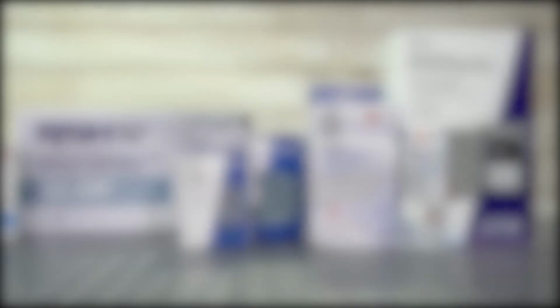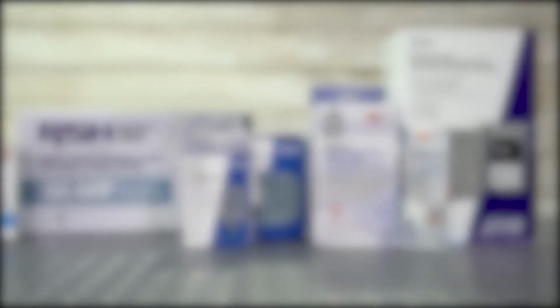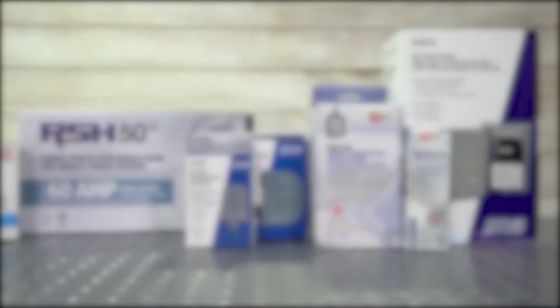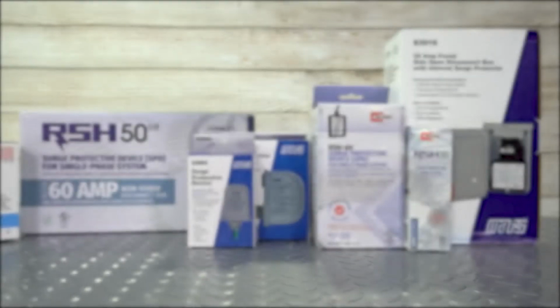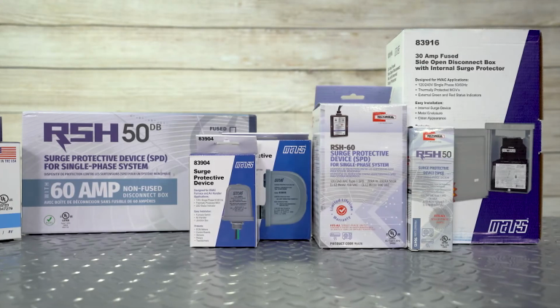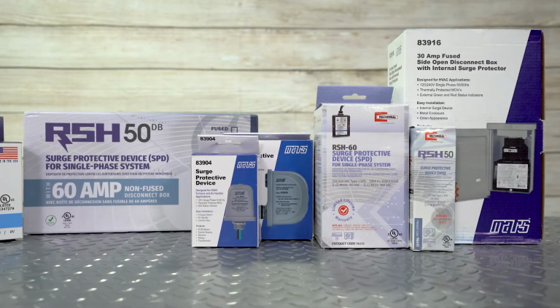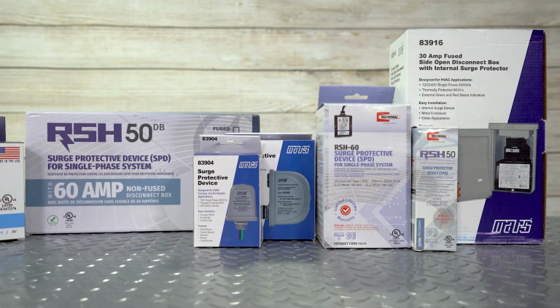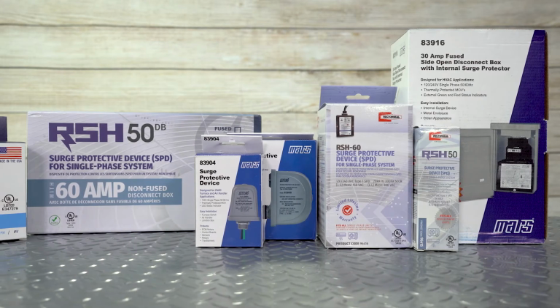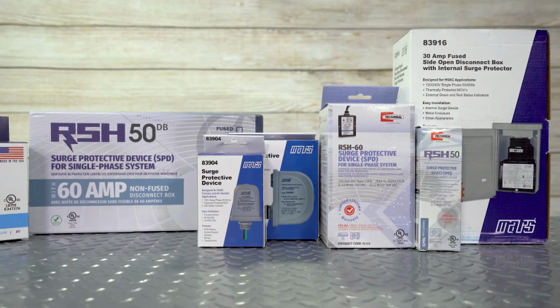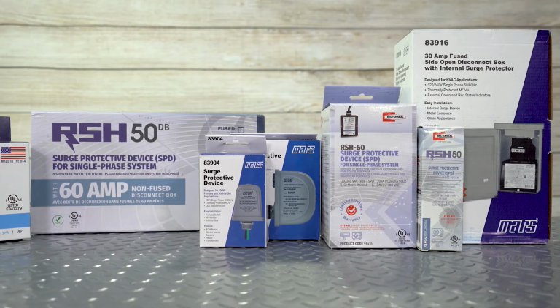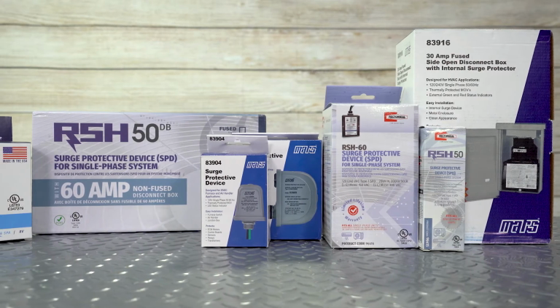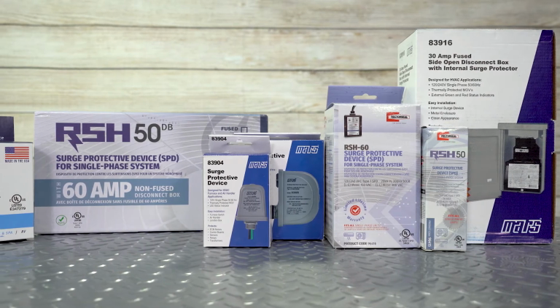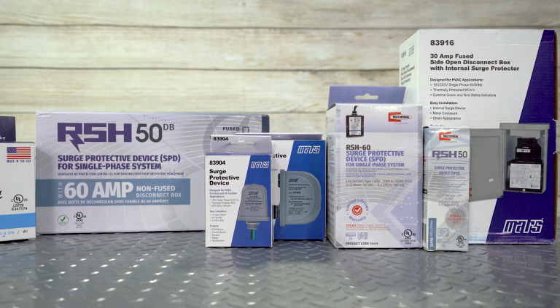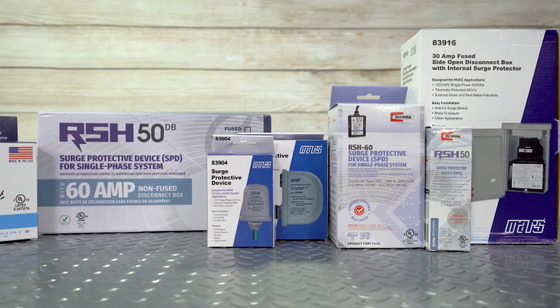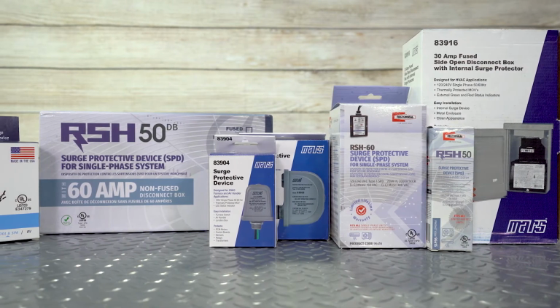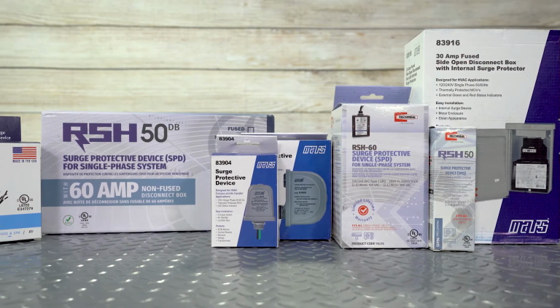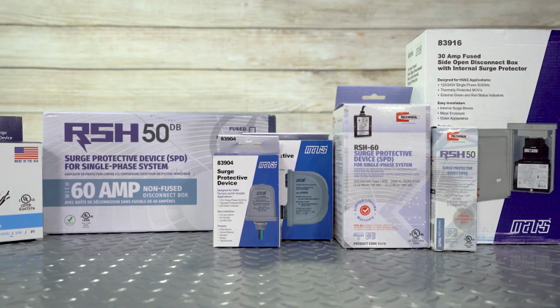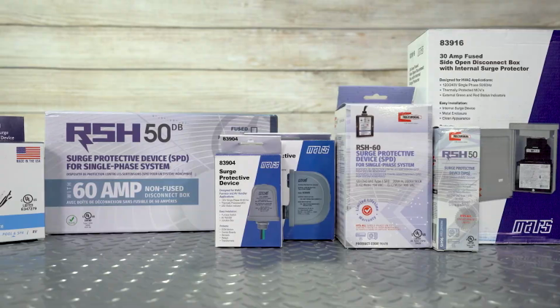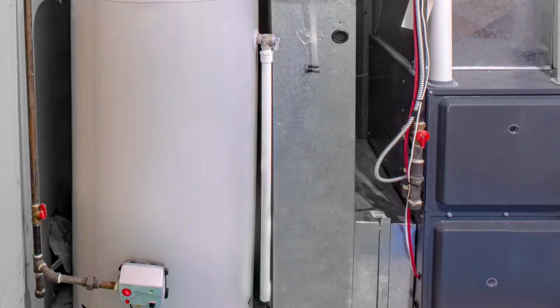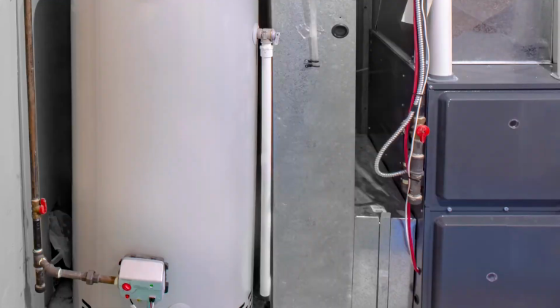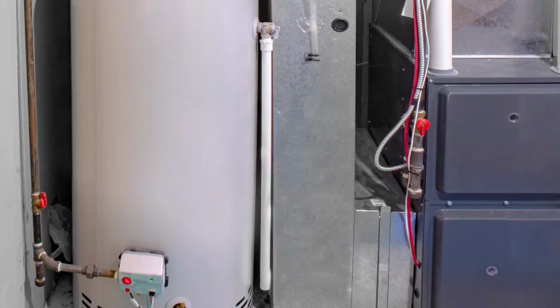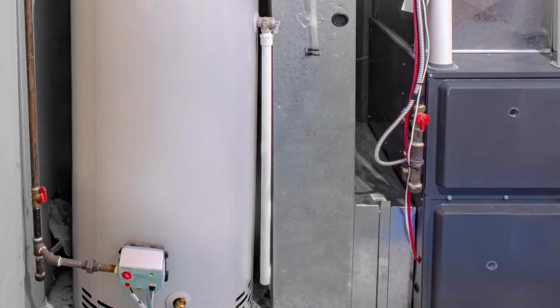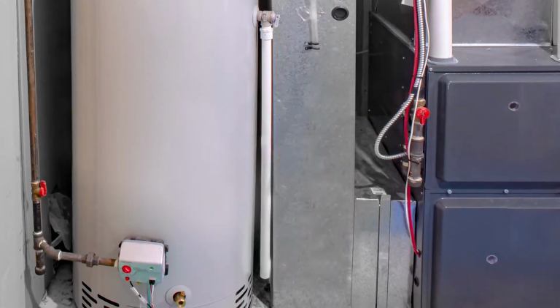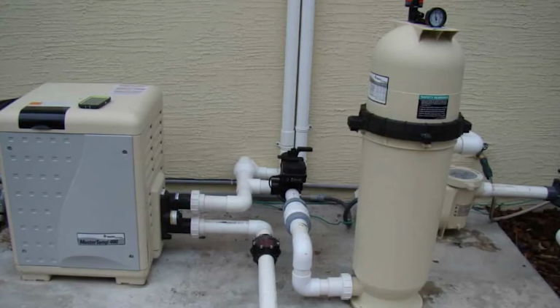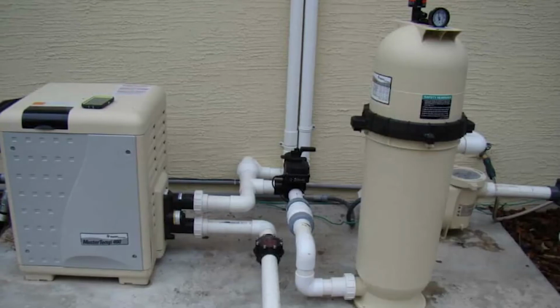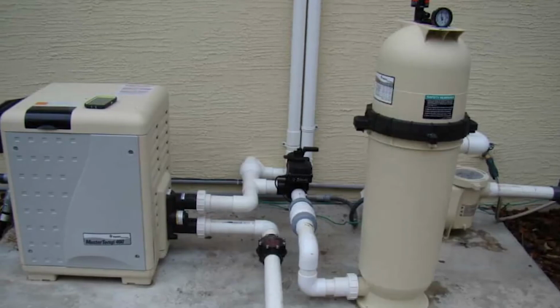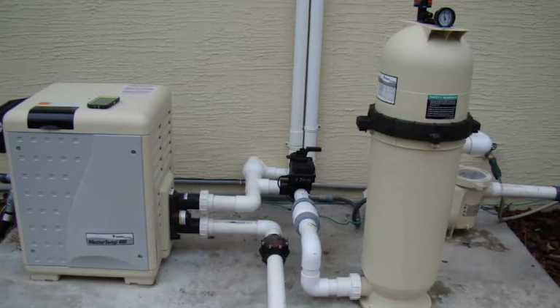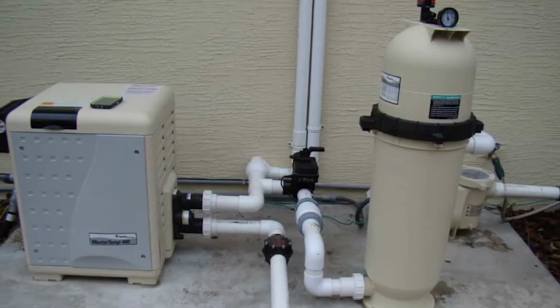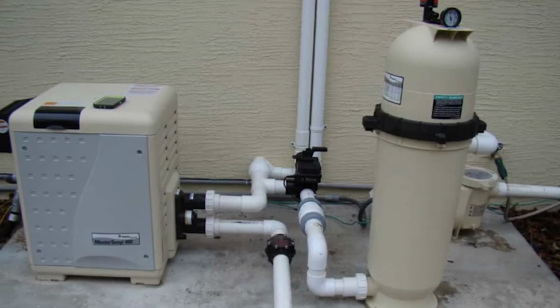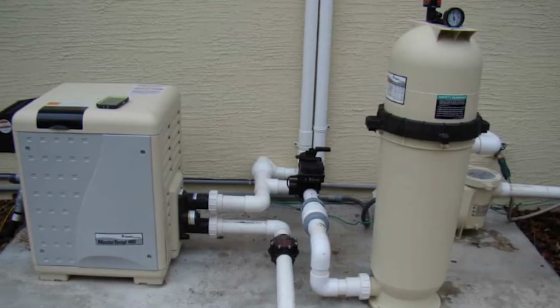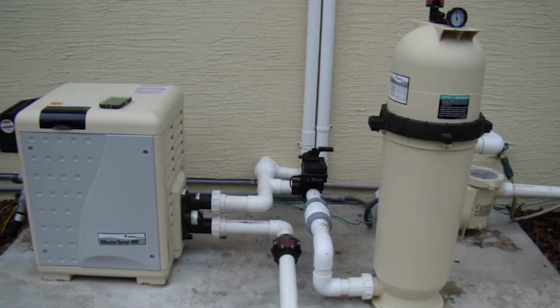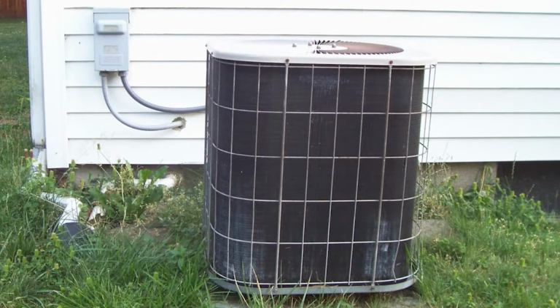Surge protectors are extremely valuable for larger pieces of home equipment such as water heaters, pool heaters, and especially your air conditioning unit.